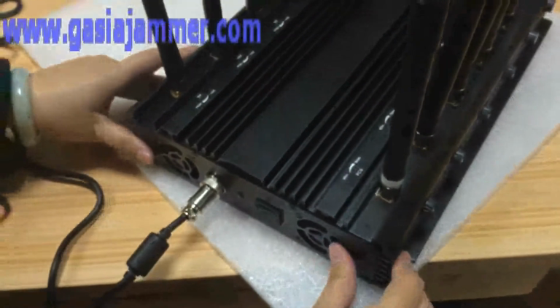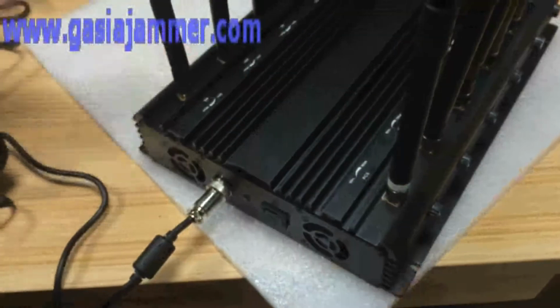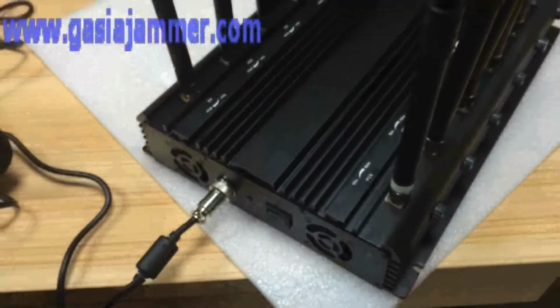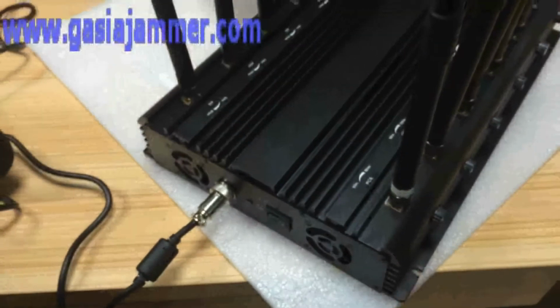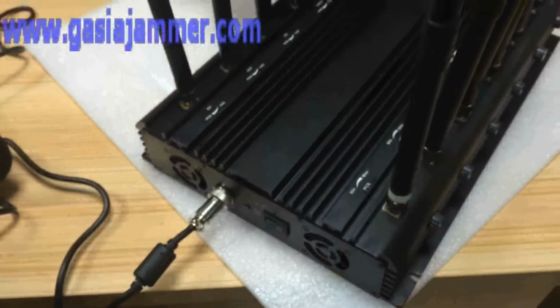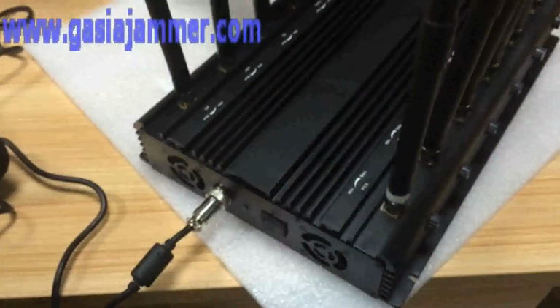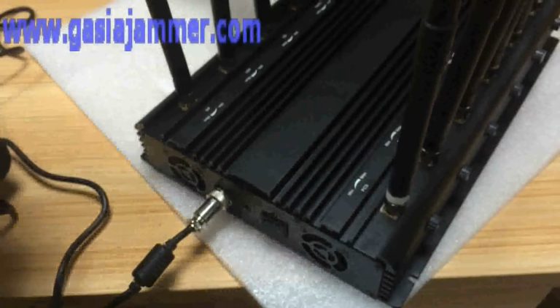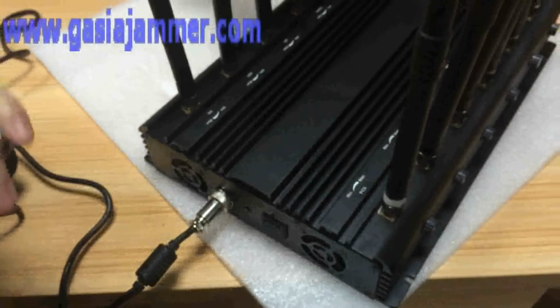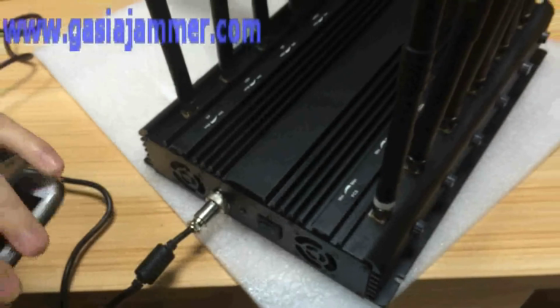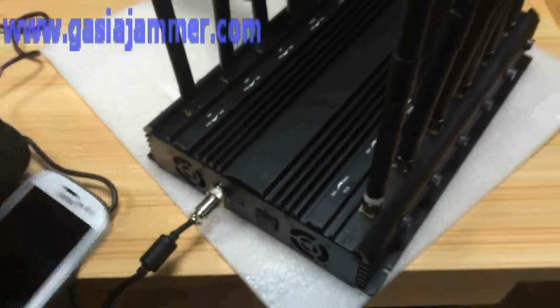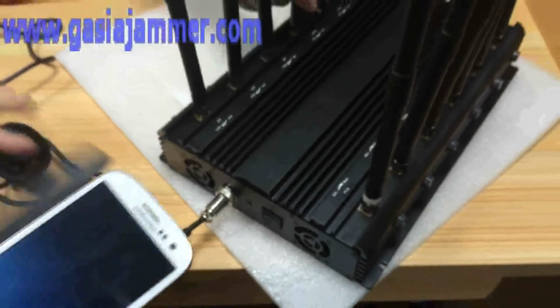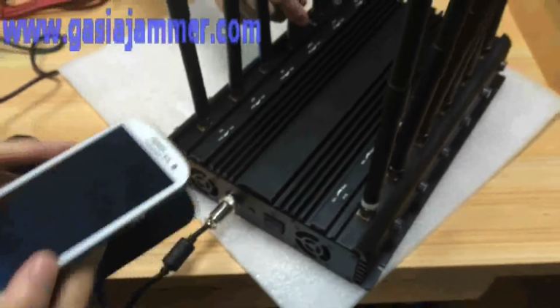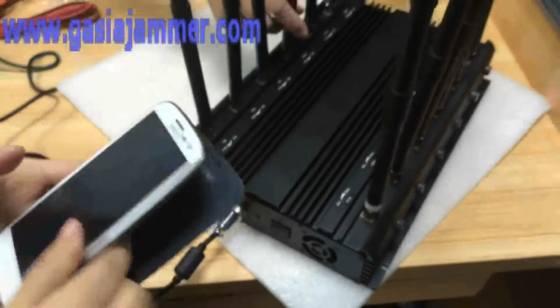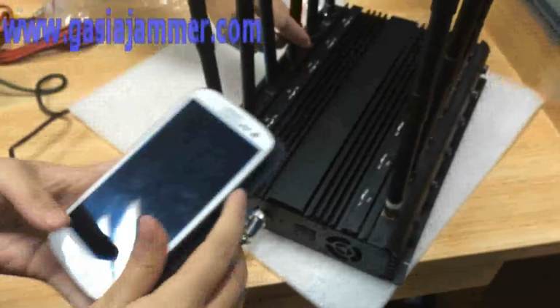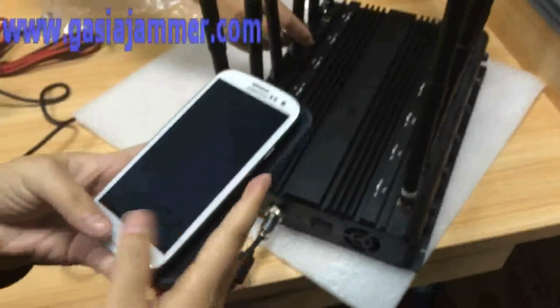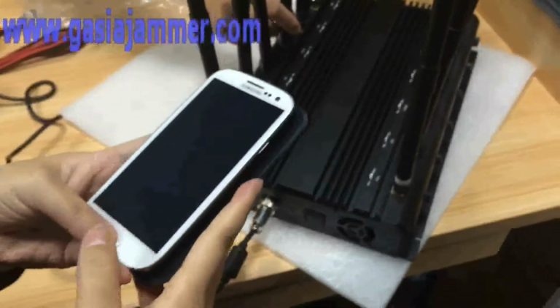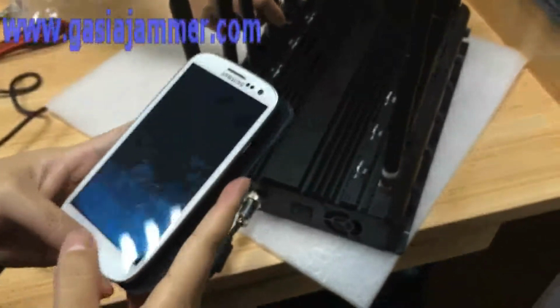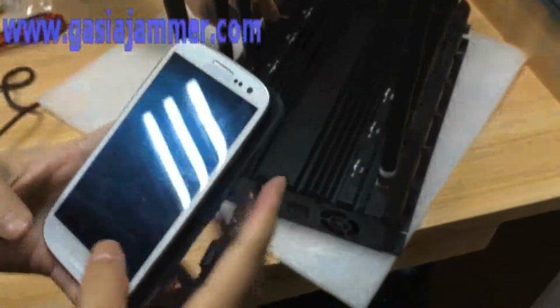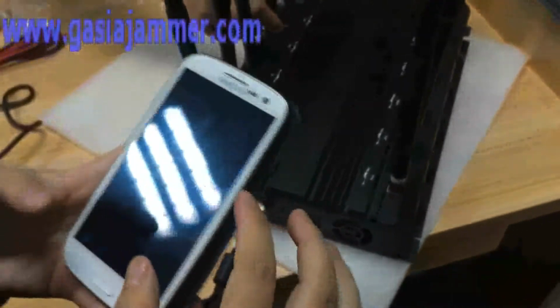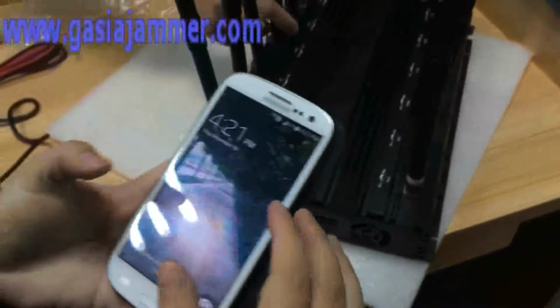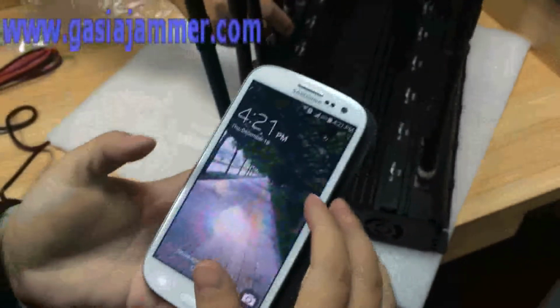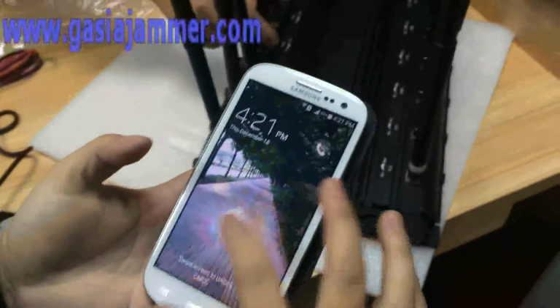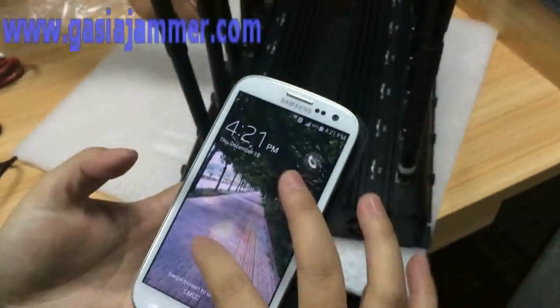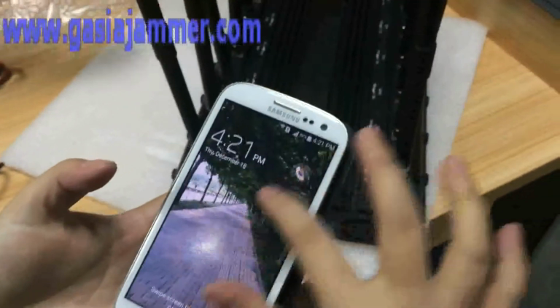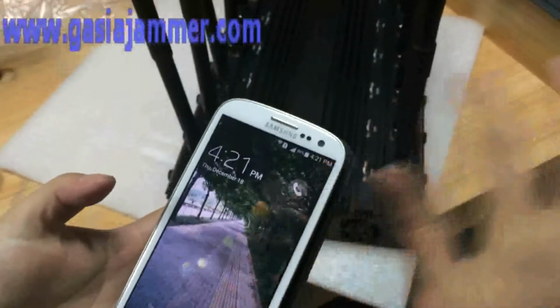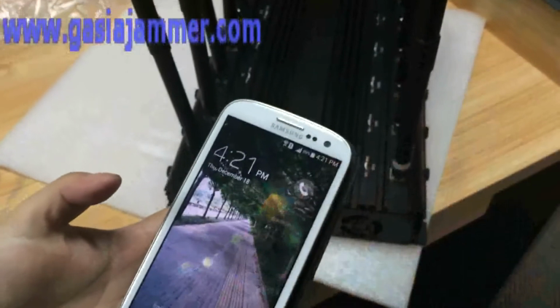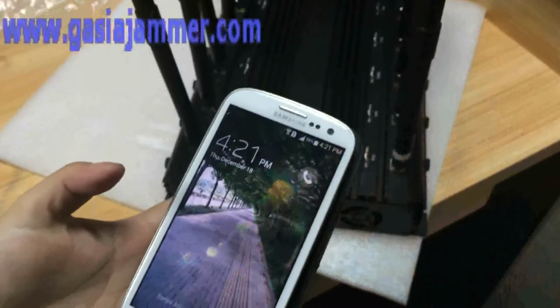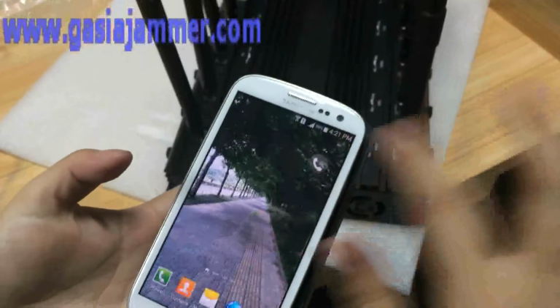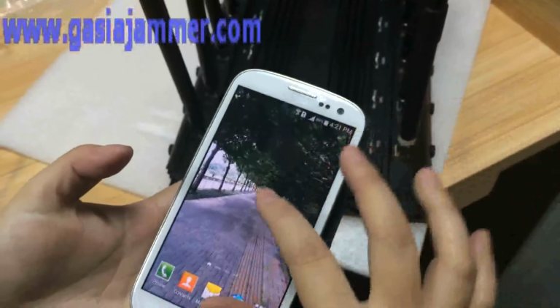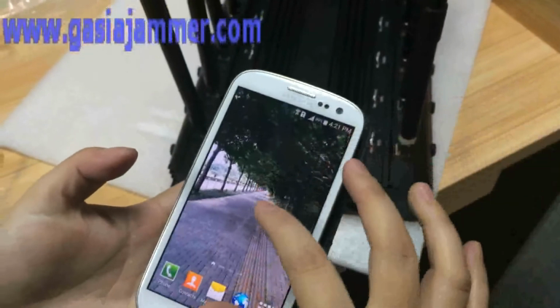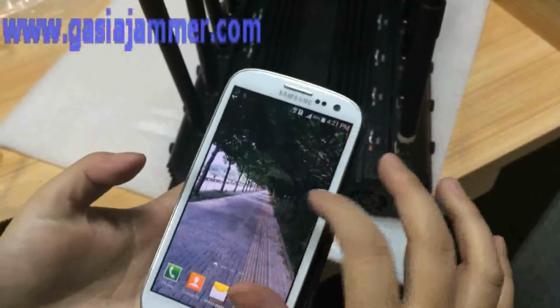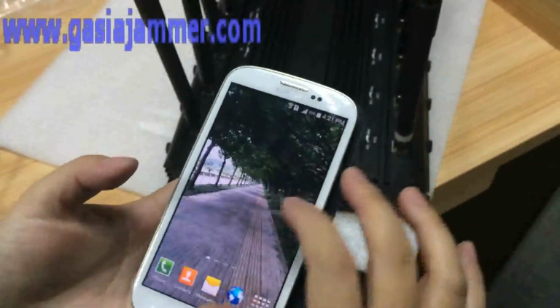Now we want to connect the AC adapter to power it on. Okay, everything is done. Now we should make a test call.